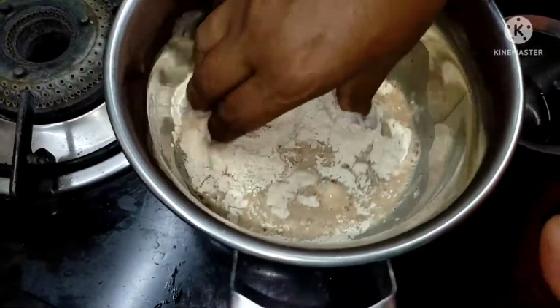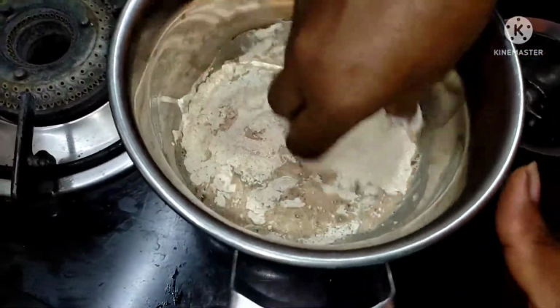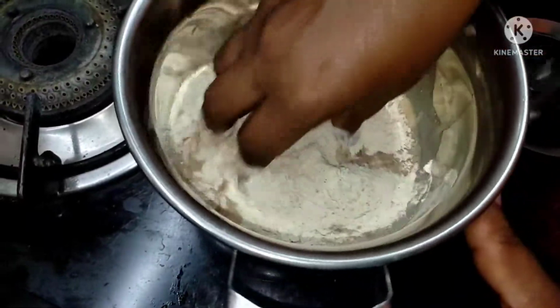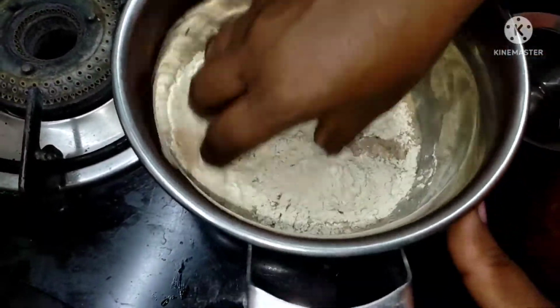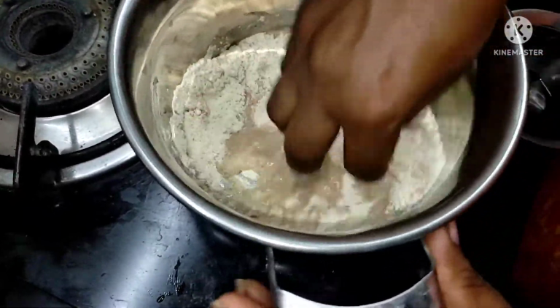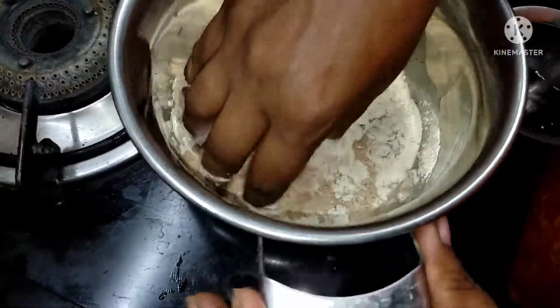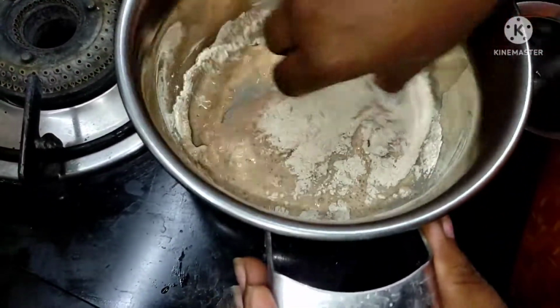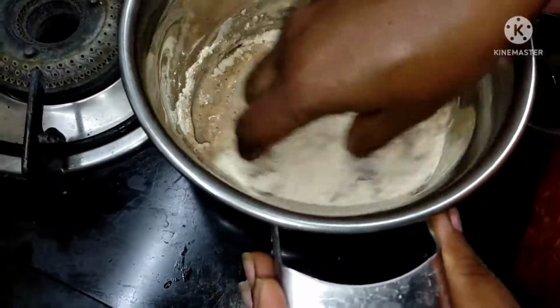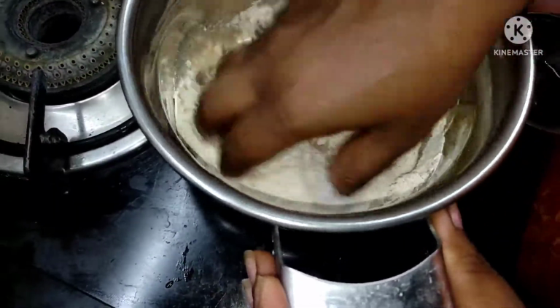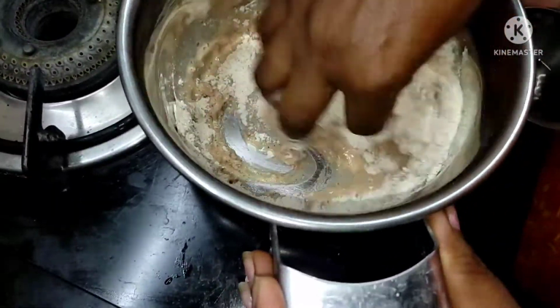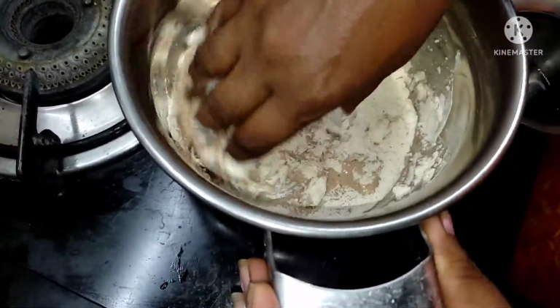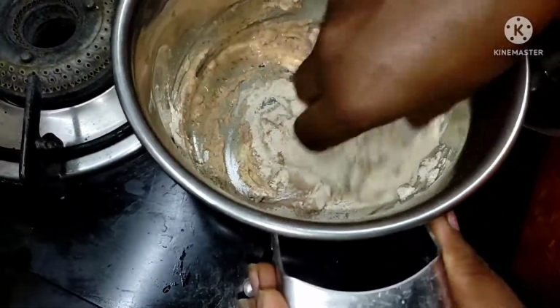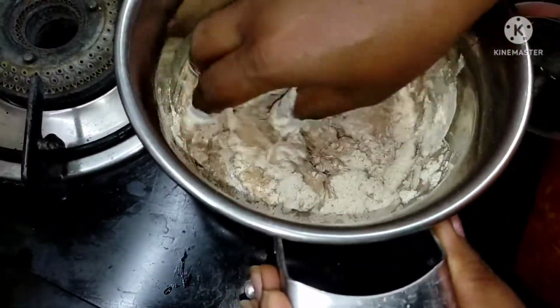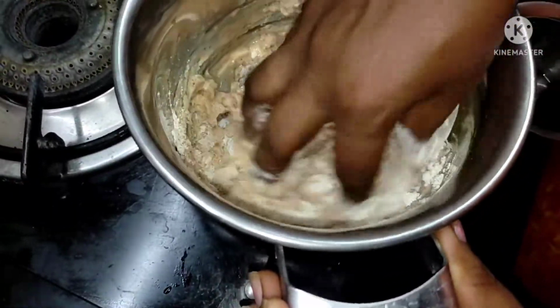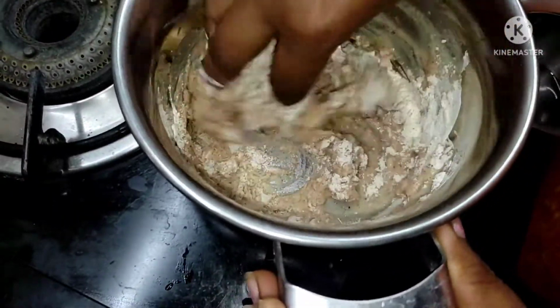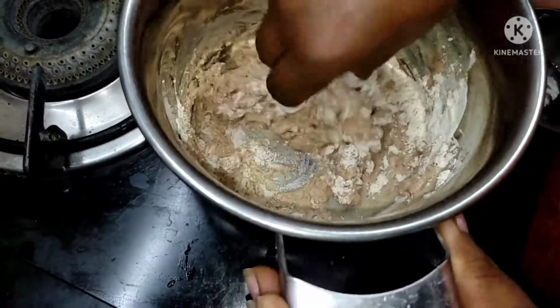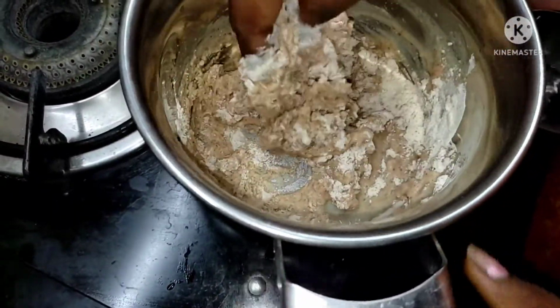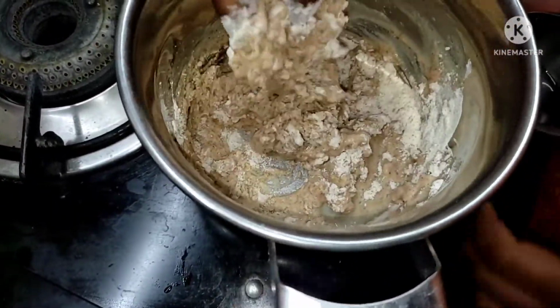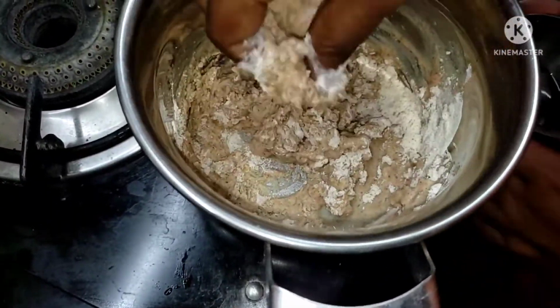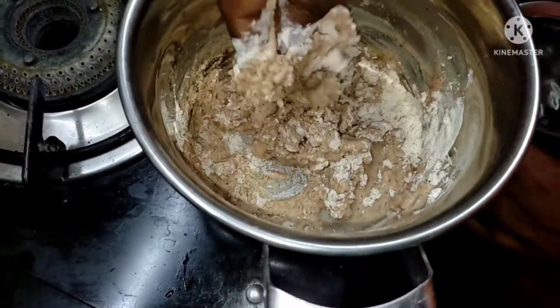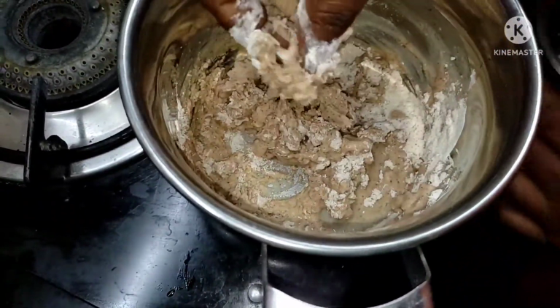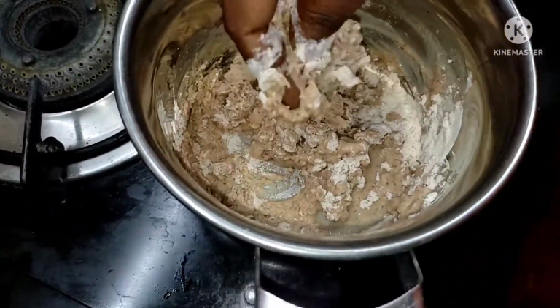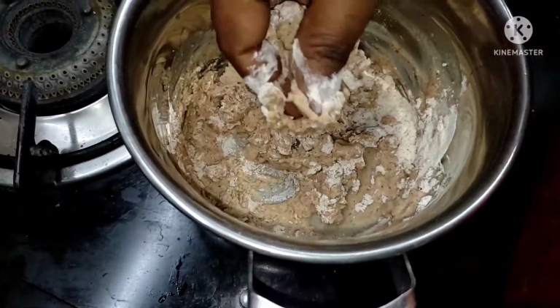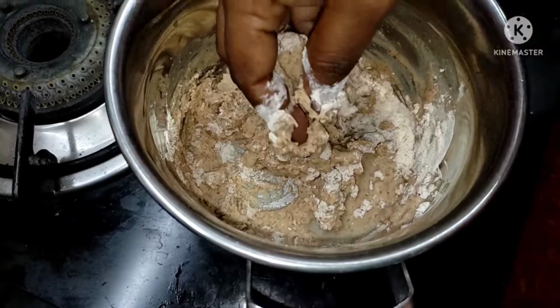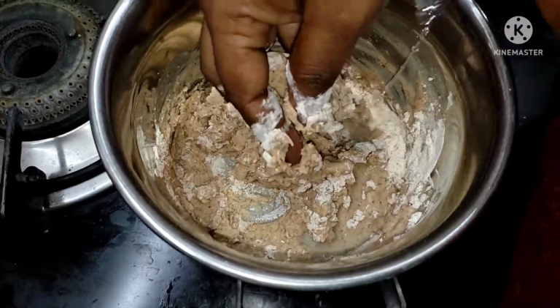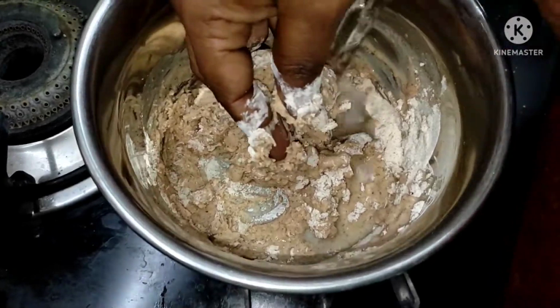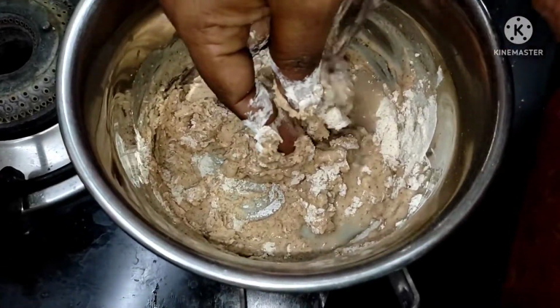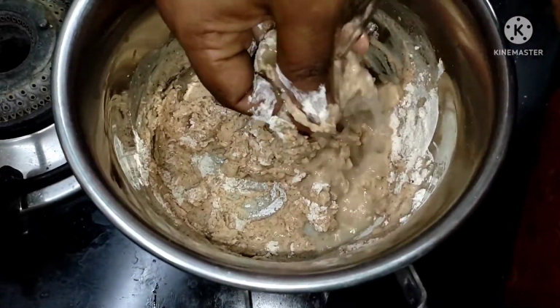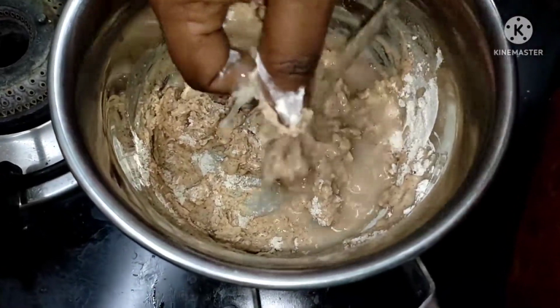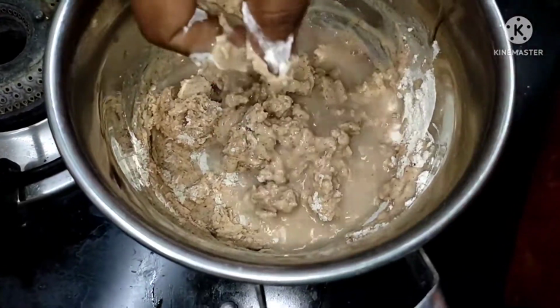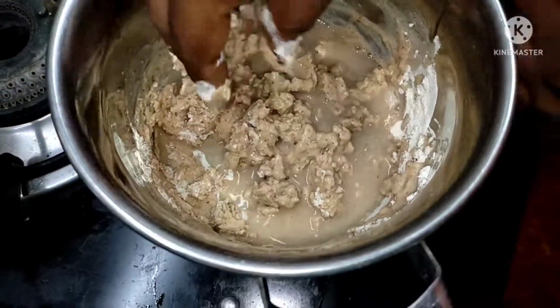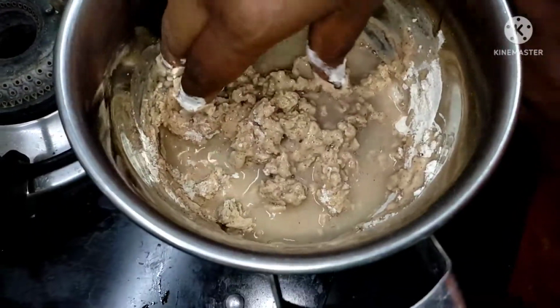I will mix it in the next packet. If you don't add the aluminum,